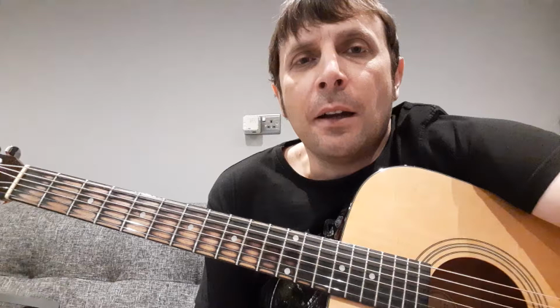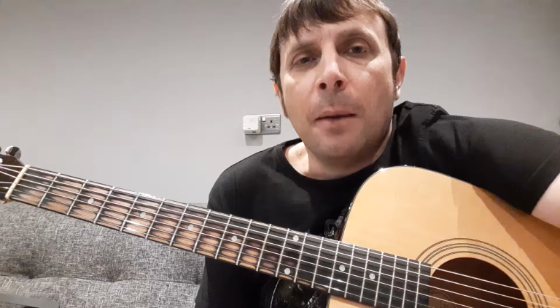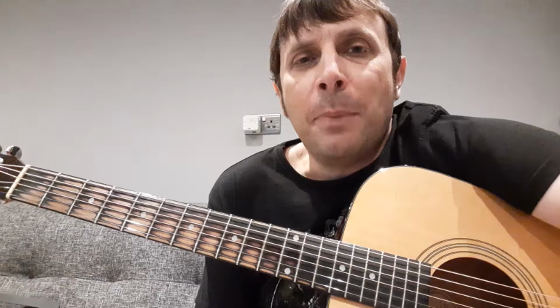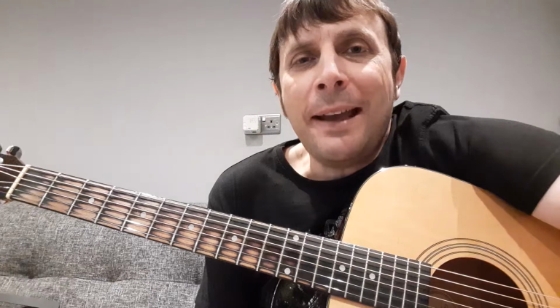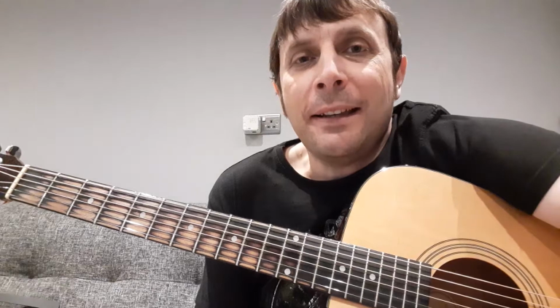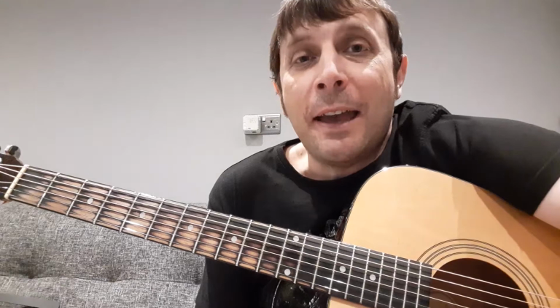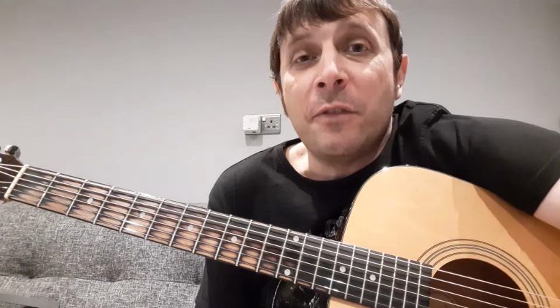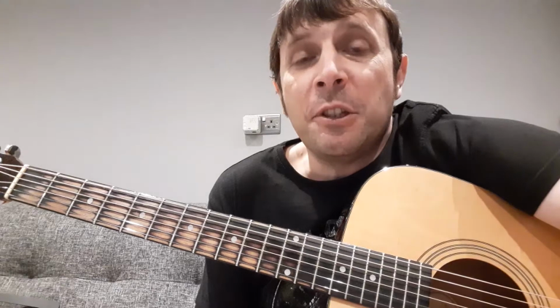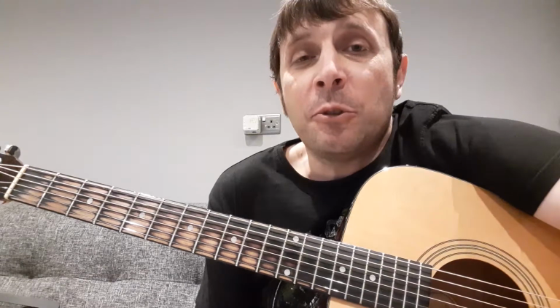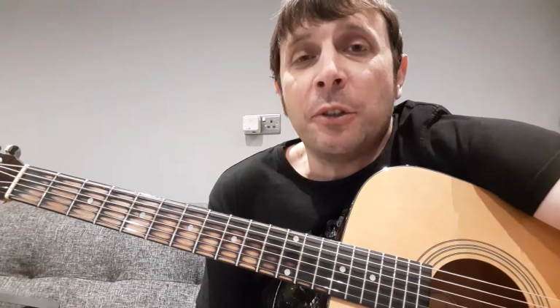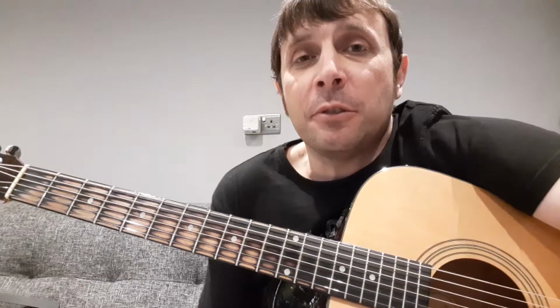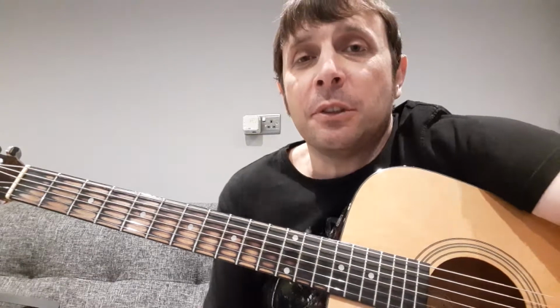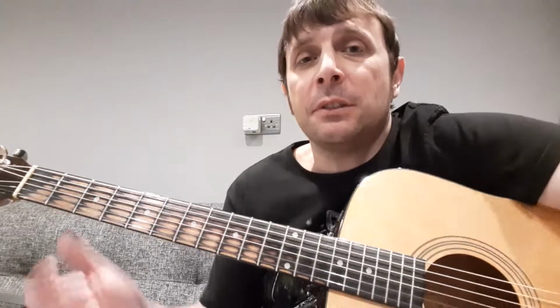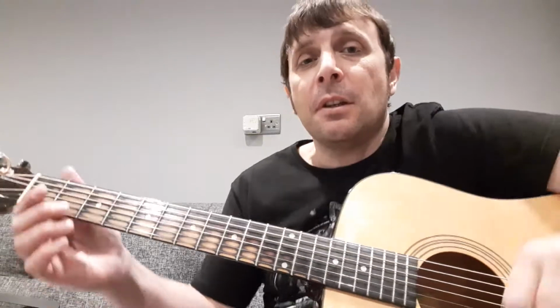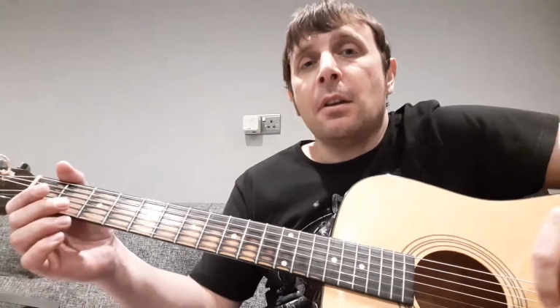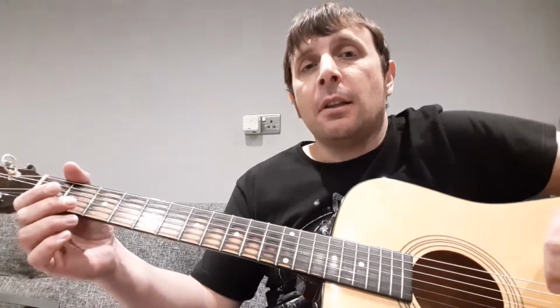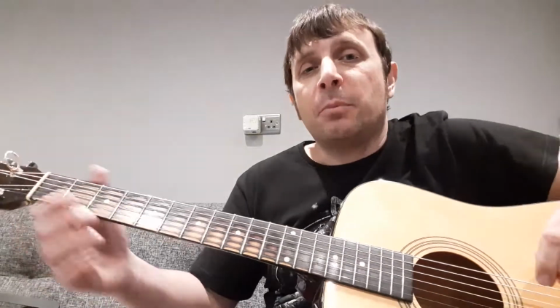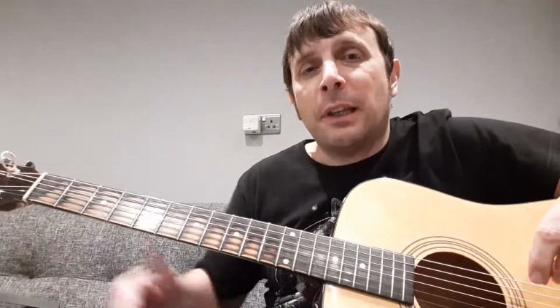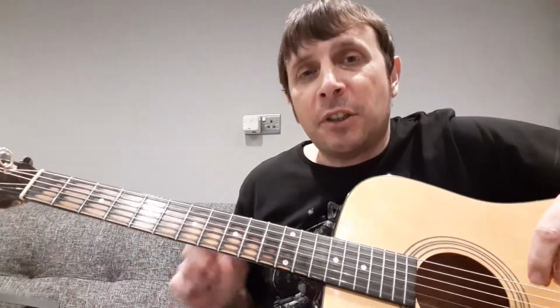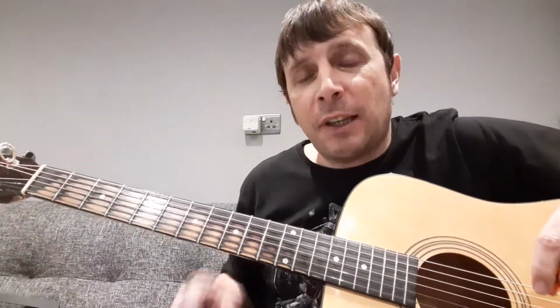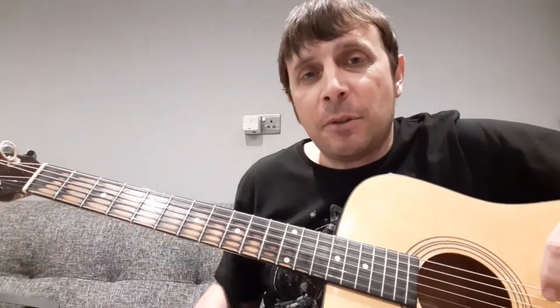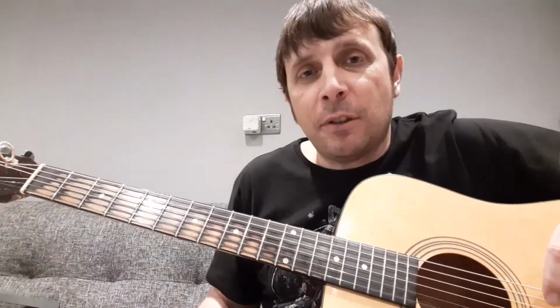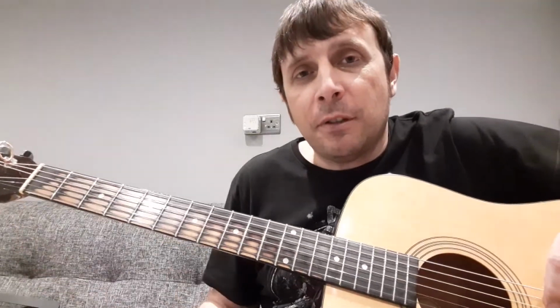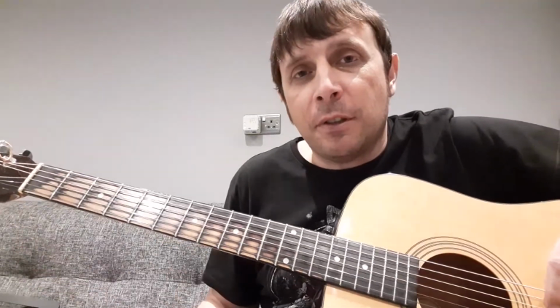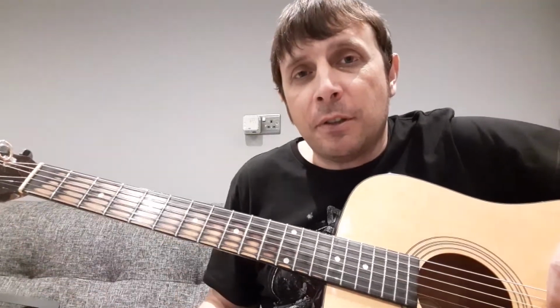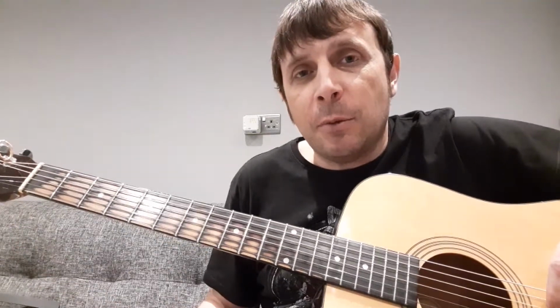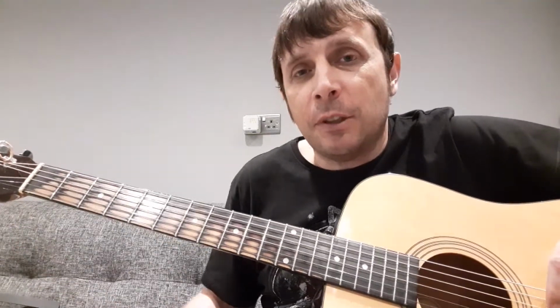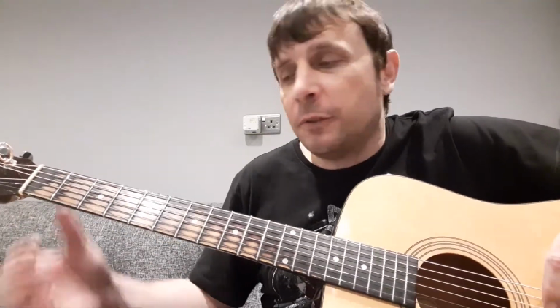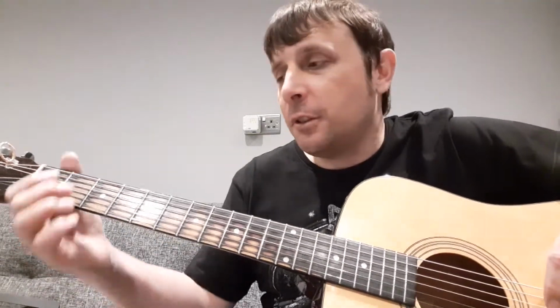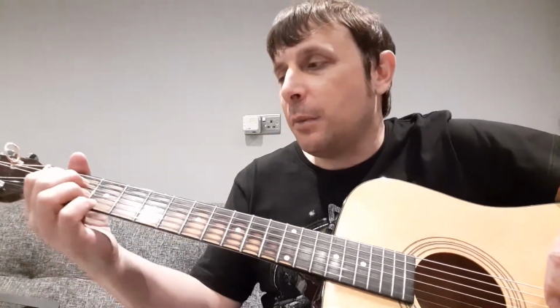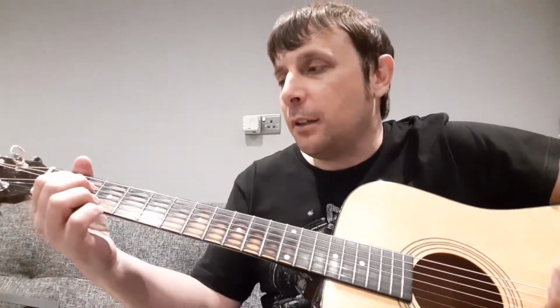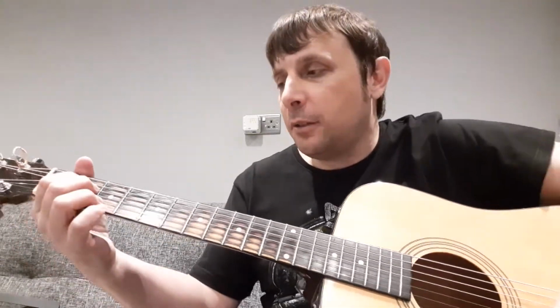I'm back and the new strings are on. Let's play the same songs and see what difference it makes.